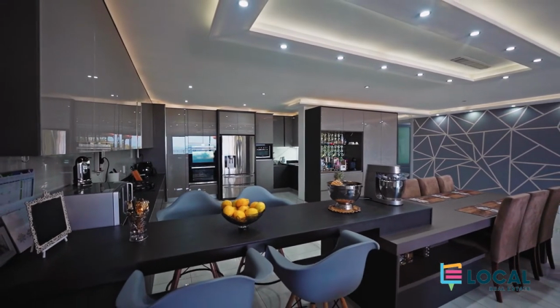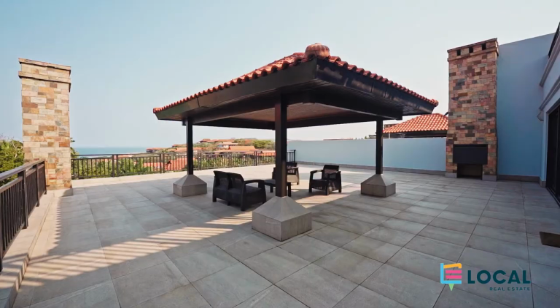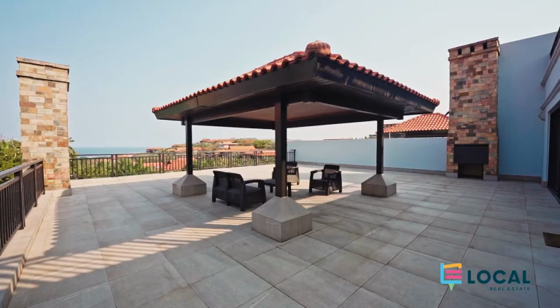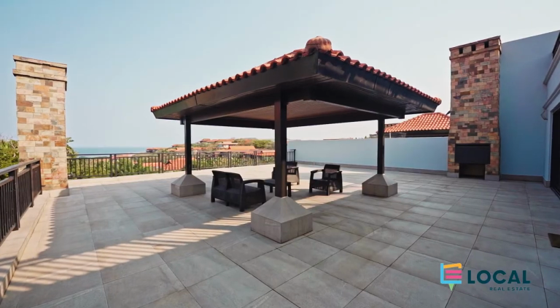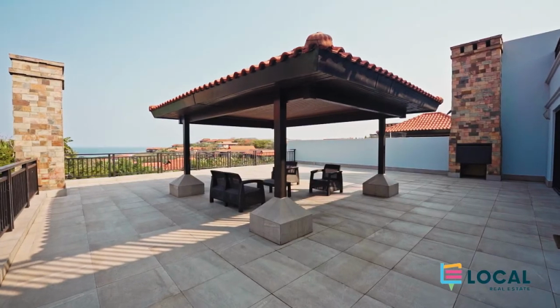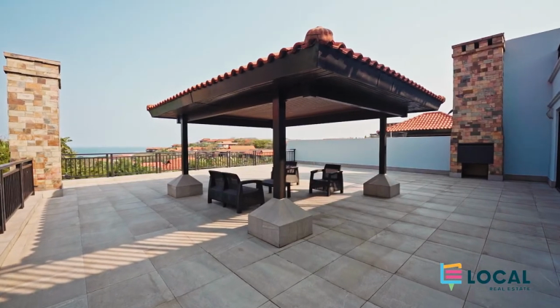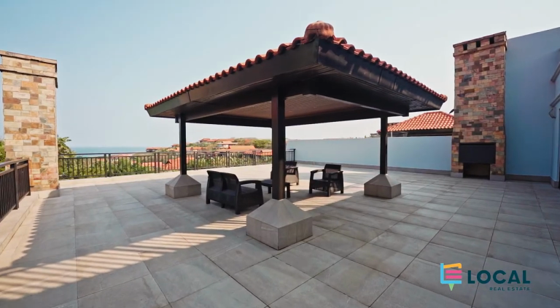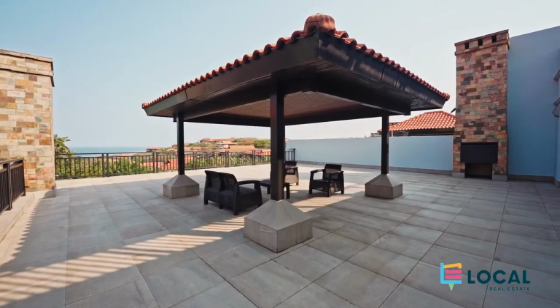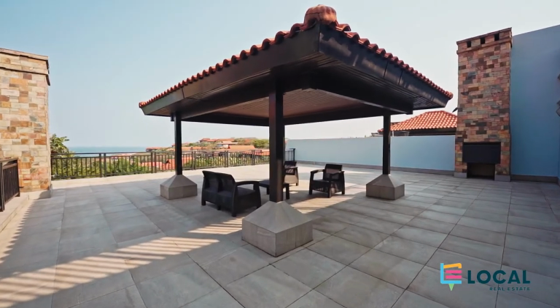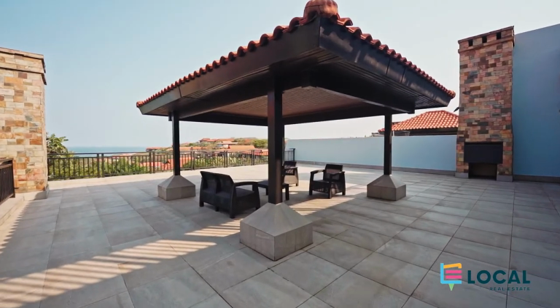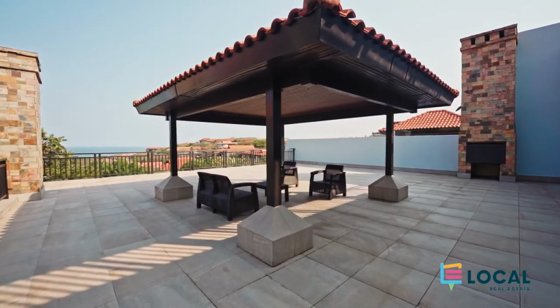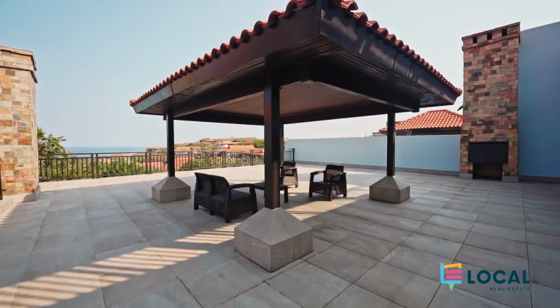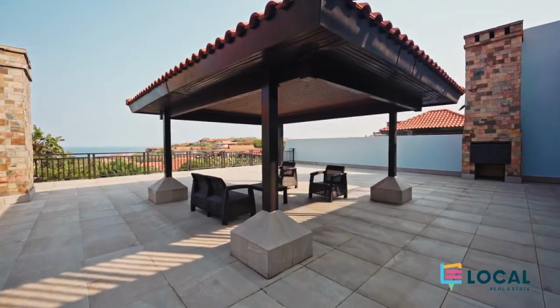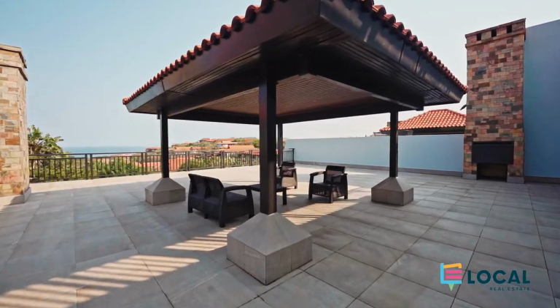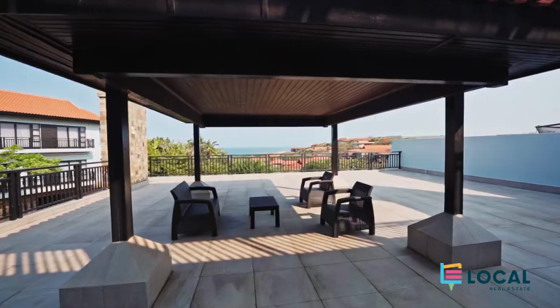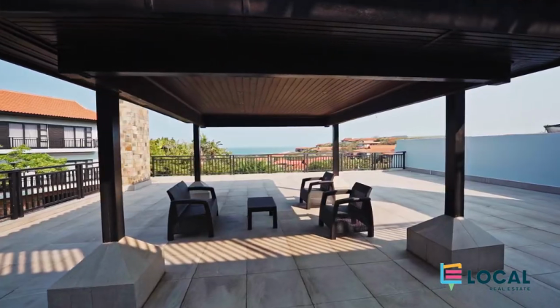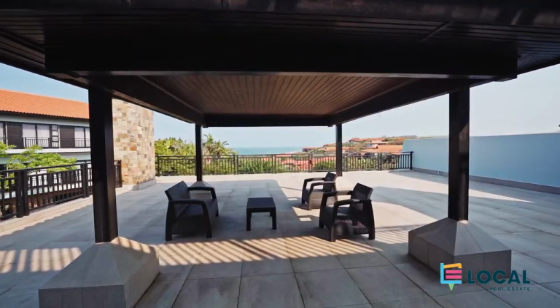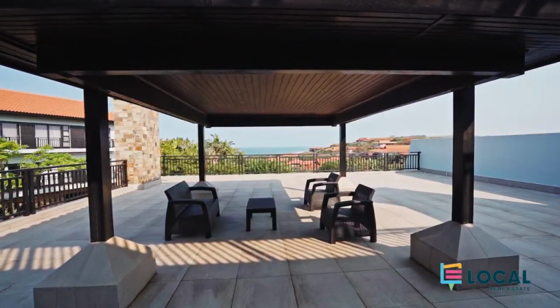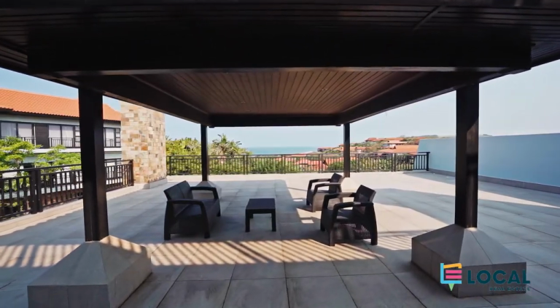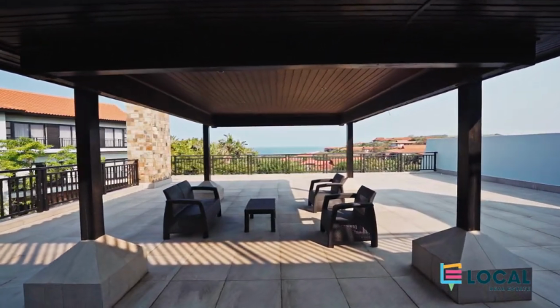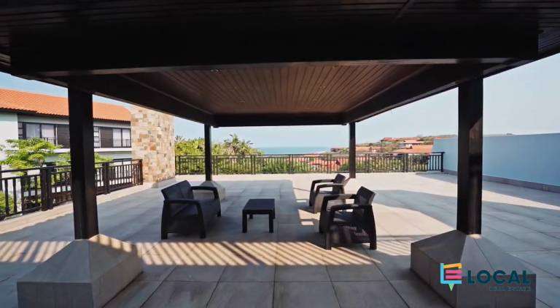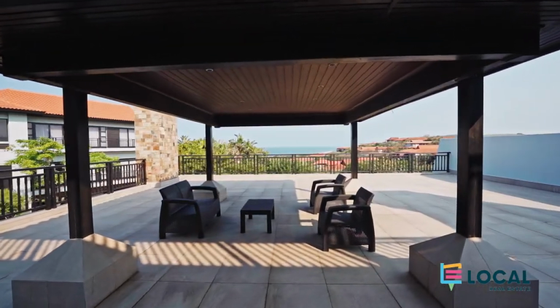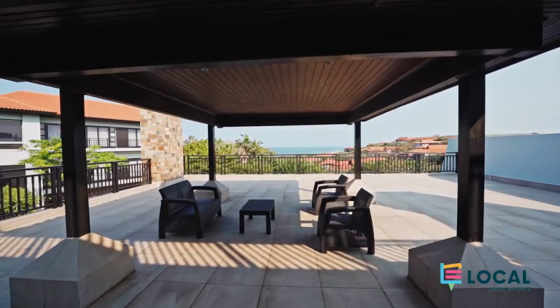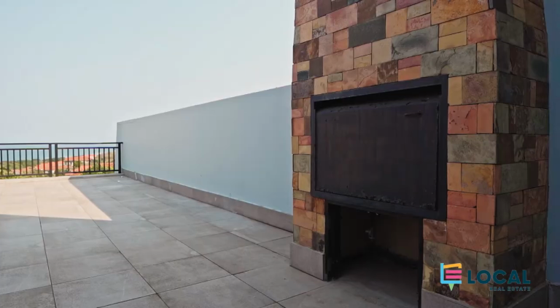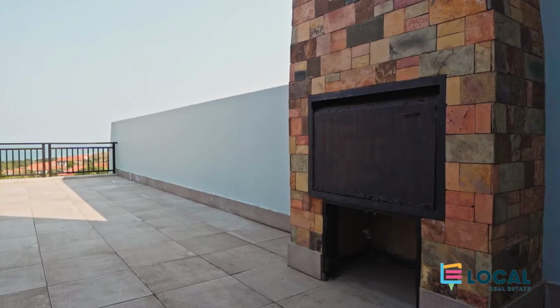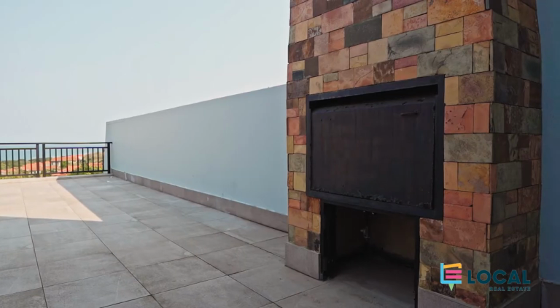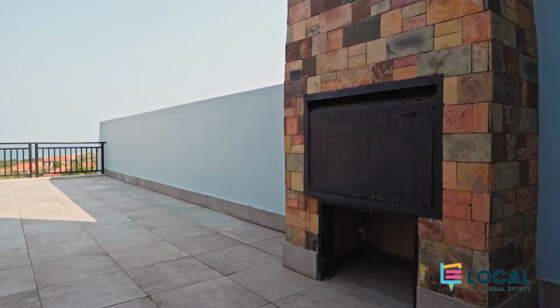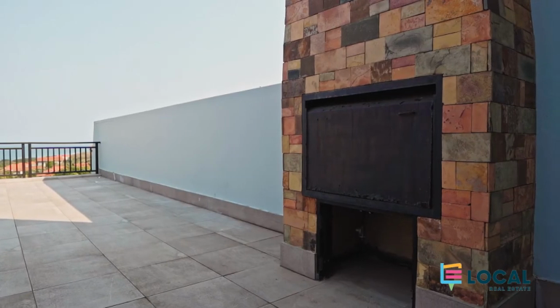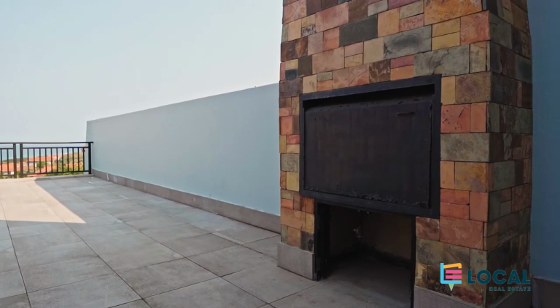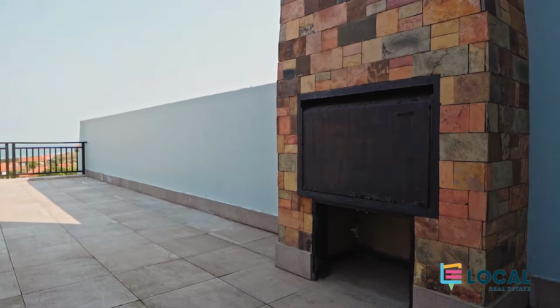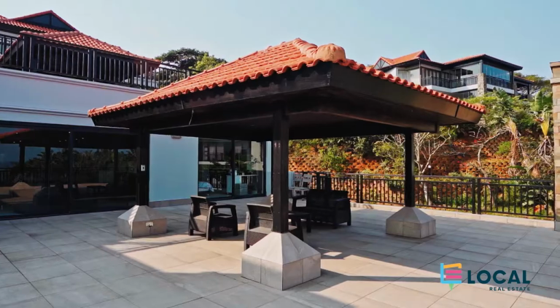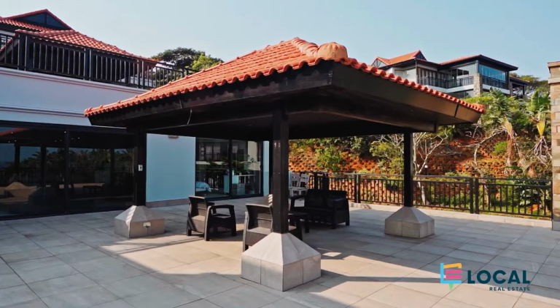The large usable patio has an undercover gazebo area, ideal for sundowners and for gazing into the Indian Ocean.